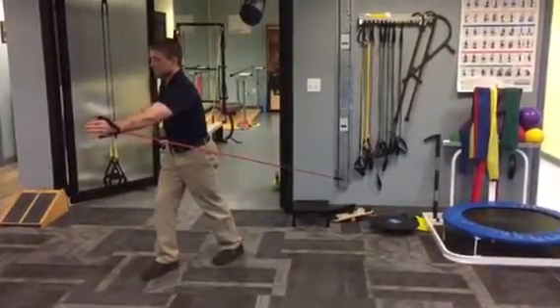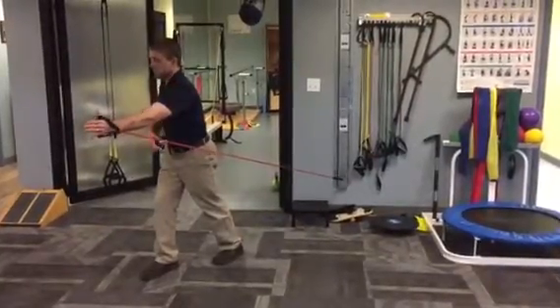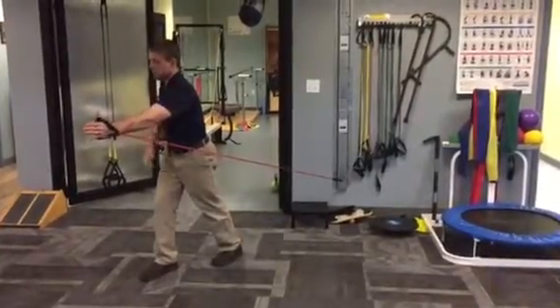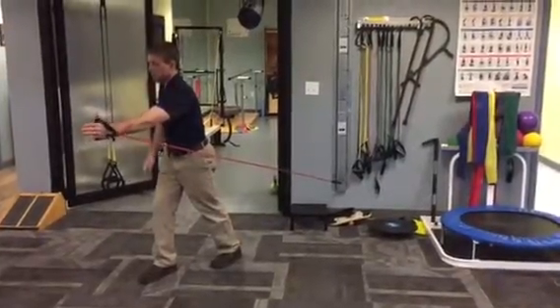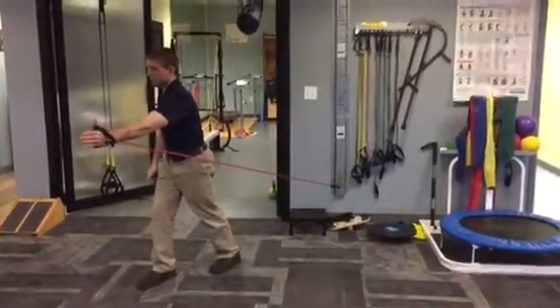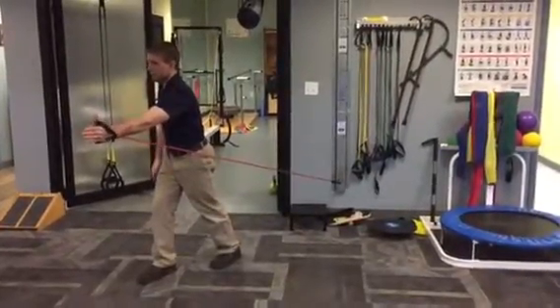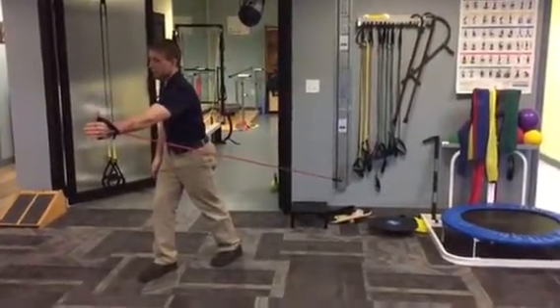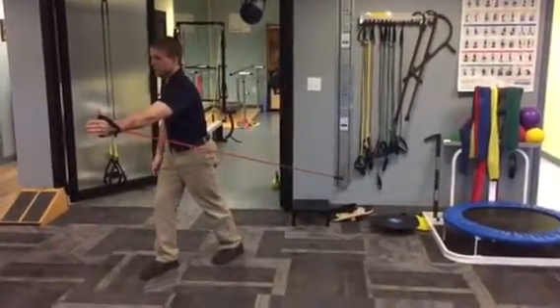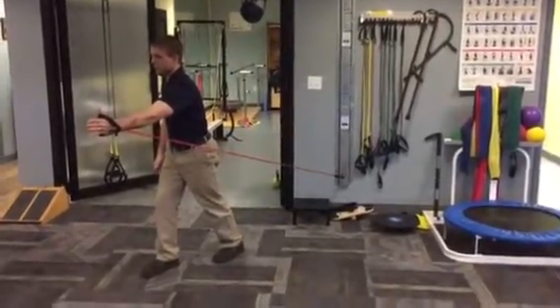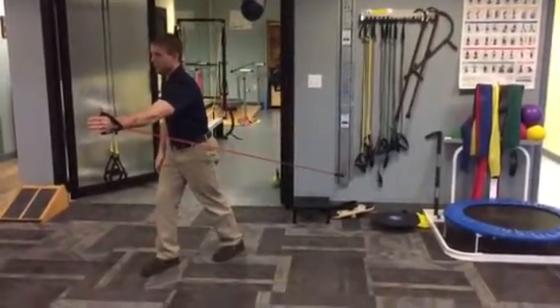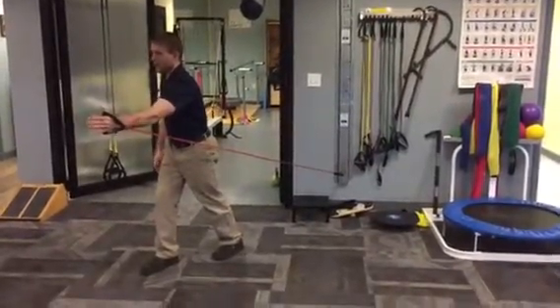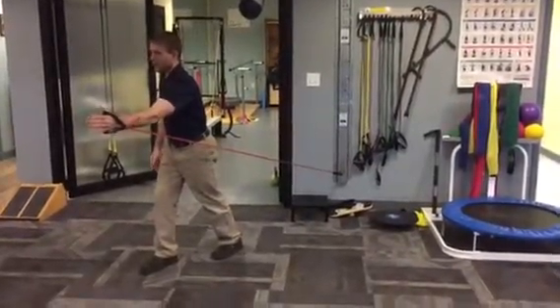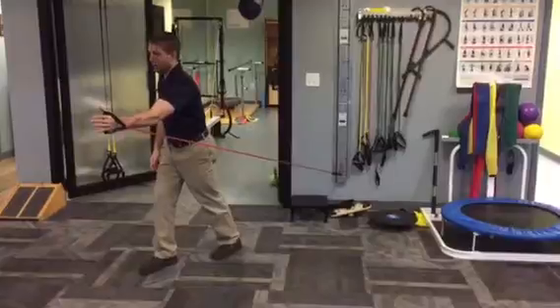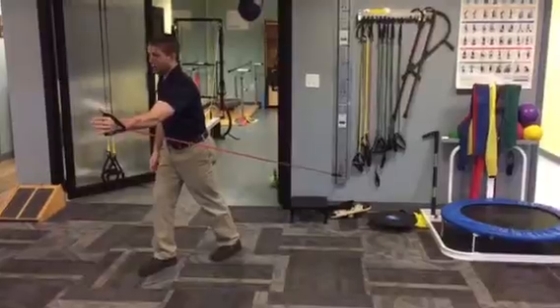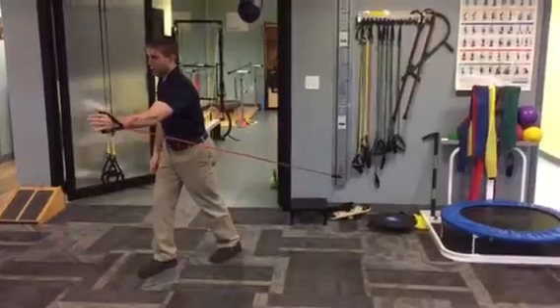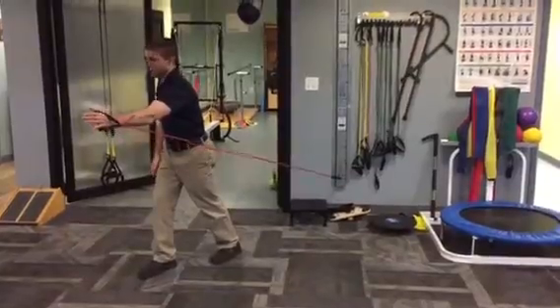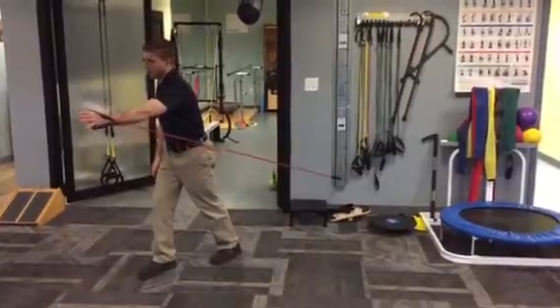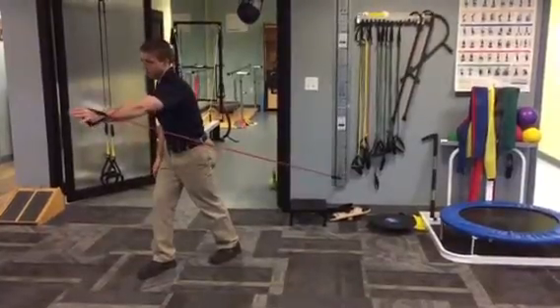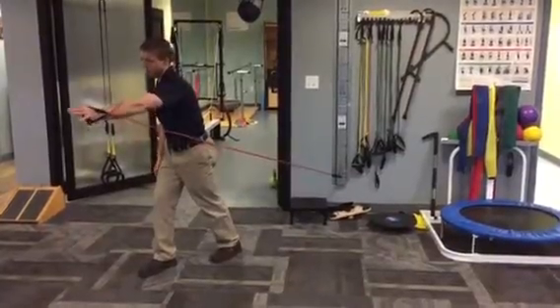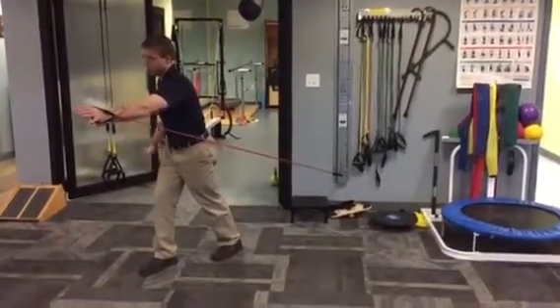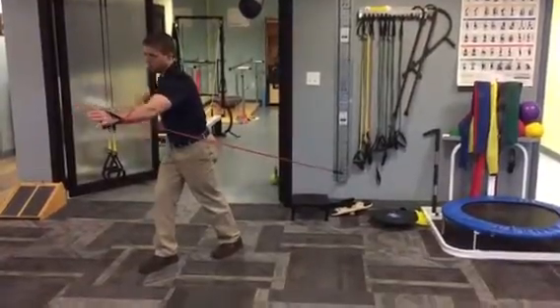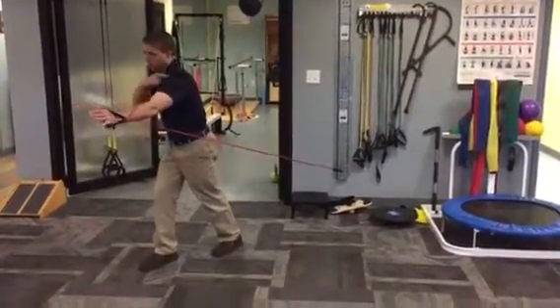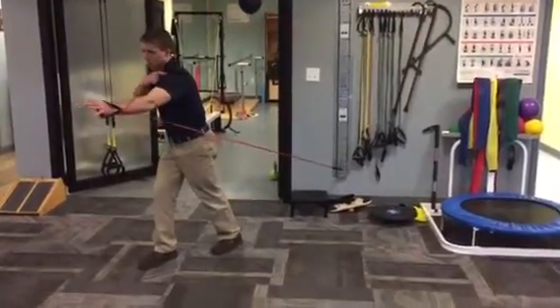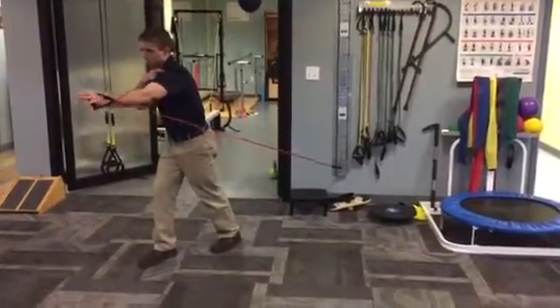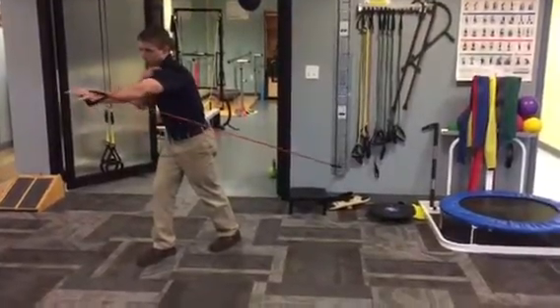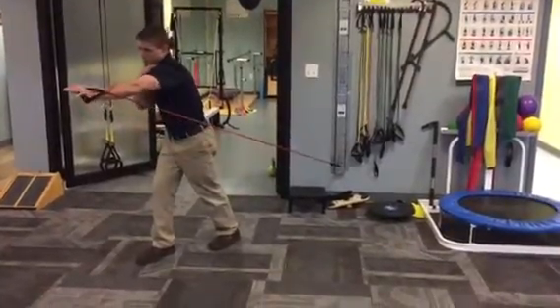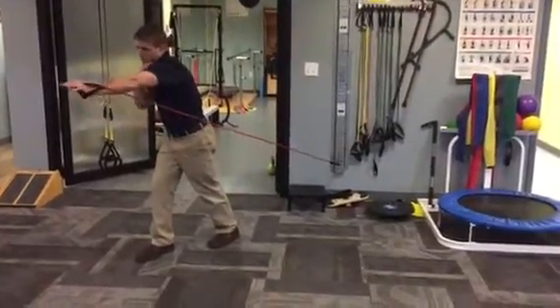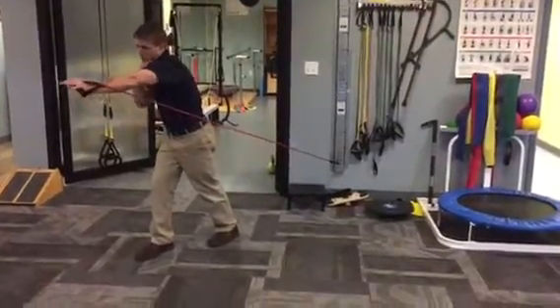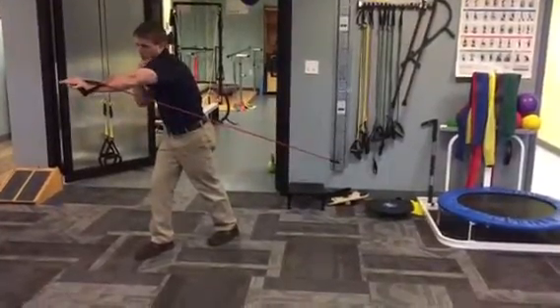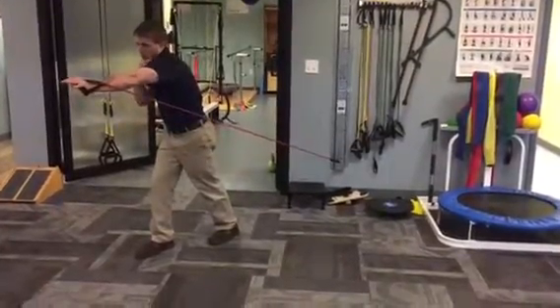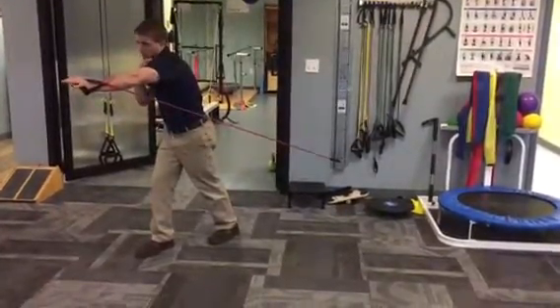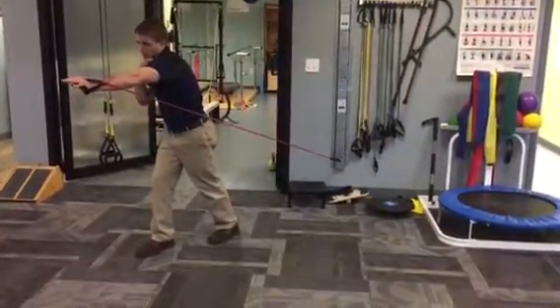You'll notice my thumb stays up. I want to make sure I don't turn to a palm-down position where my shoulder starts to raise up.